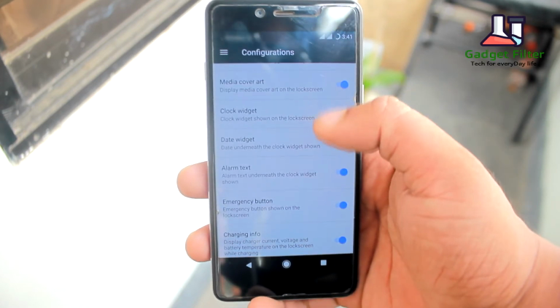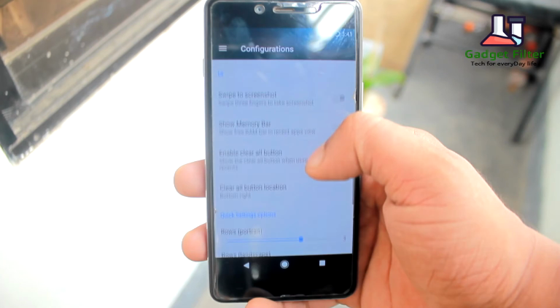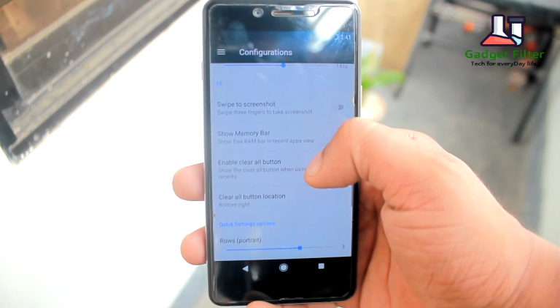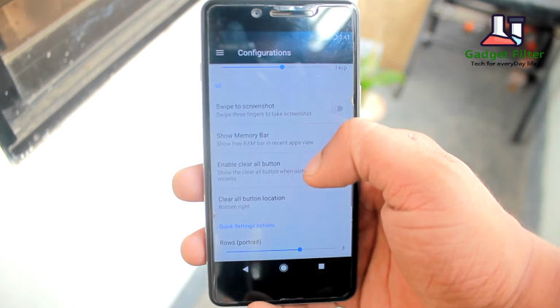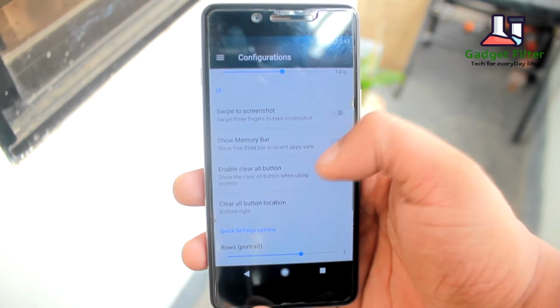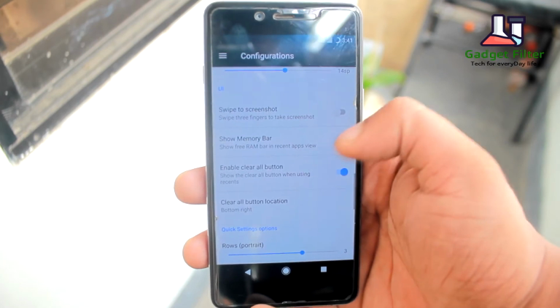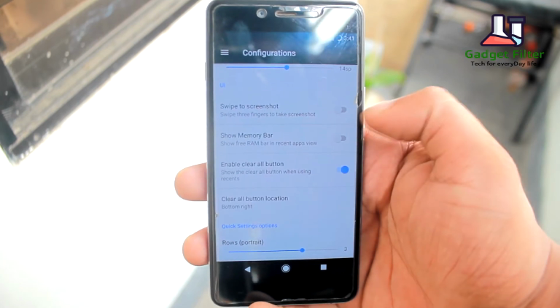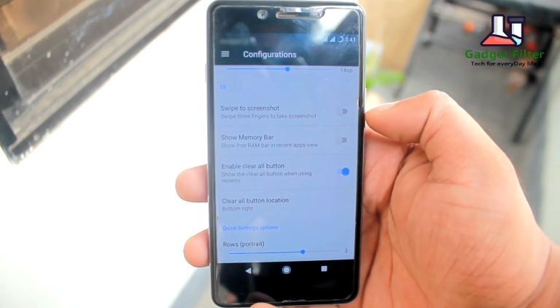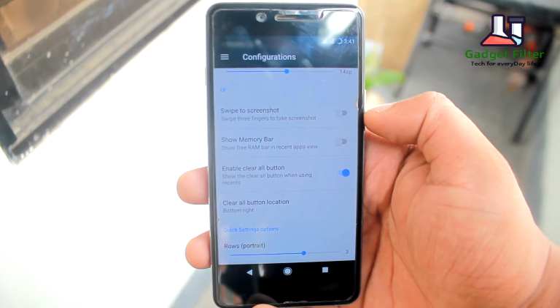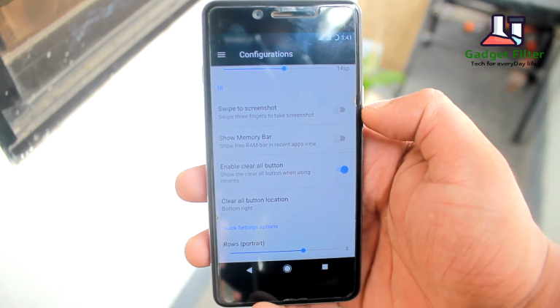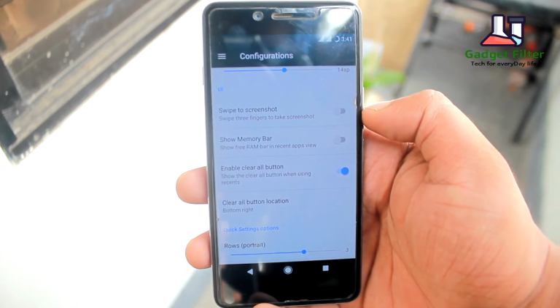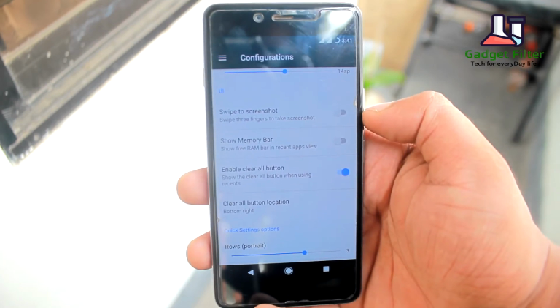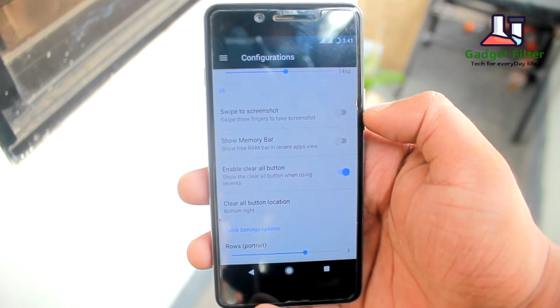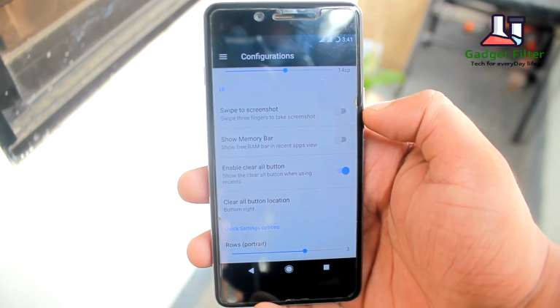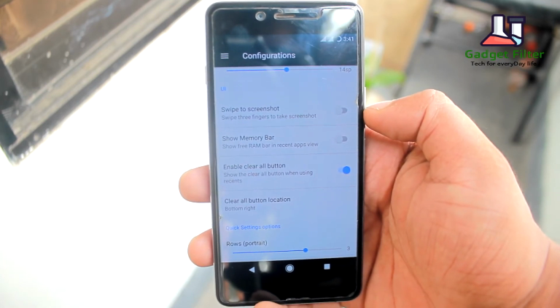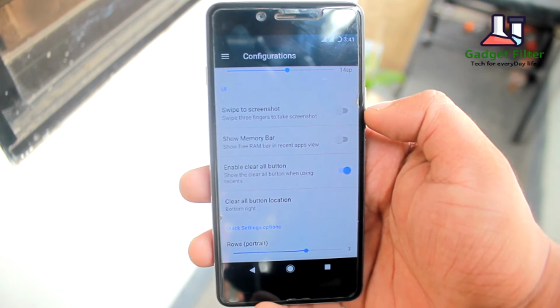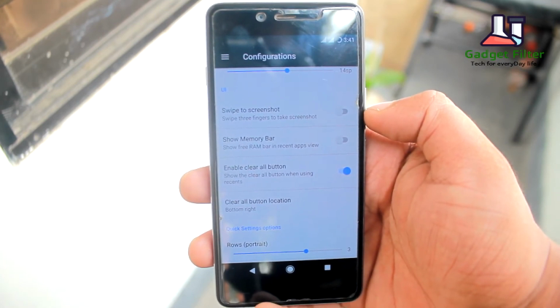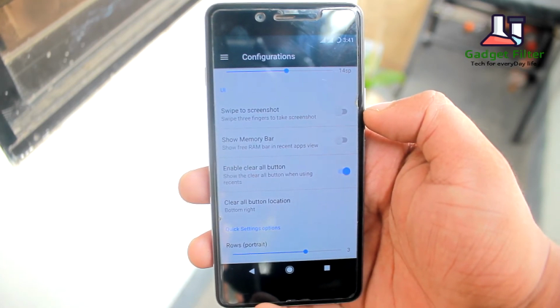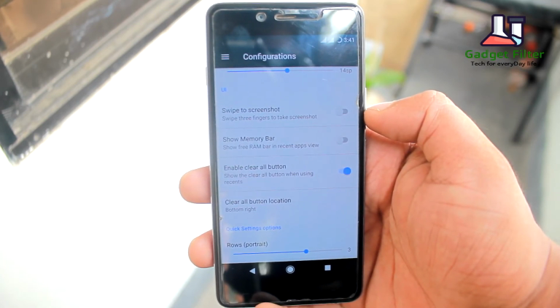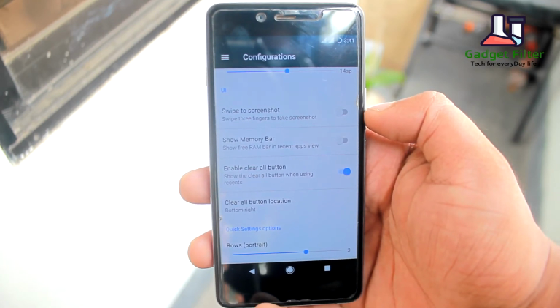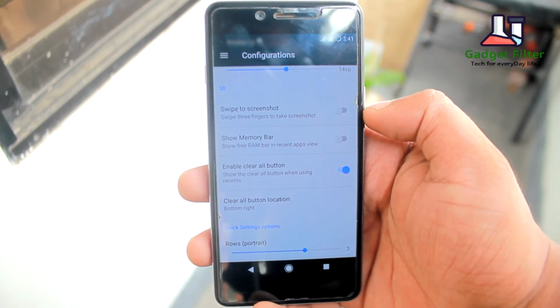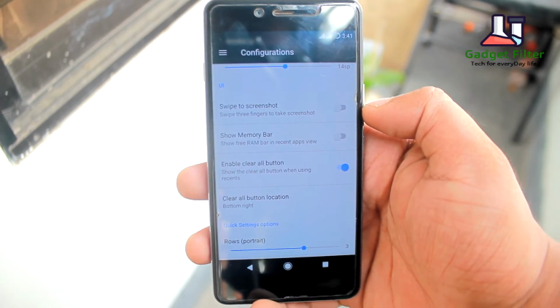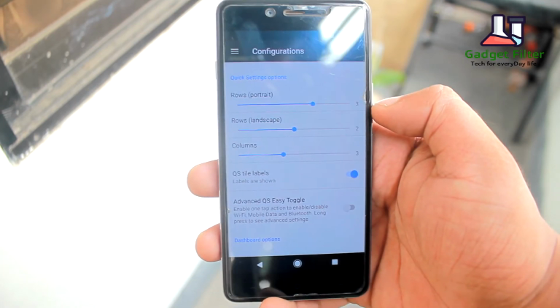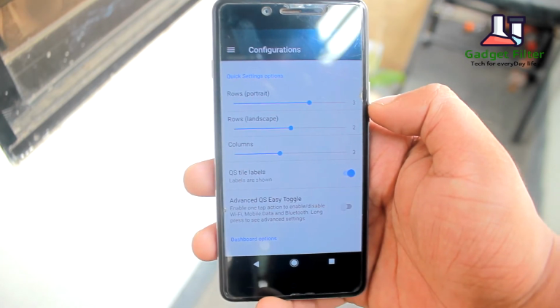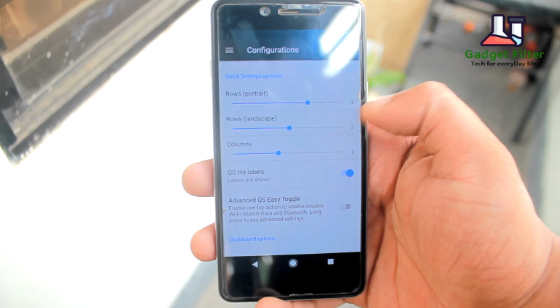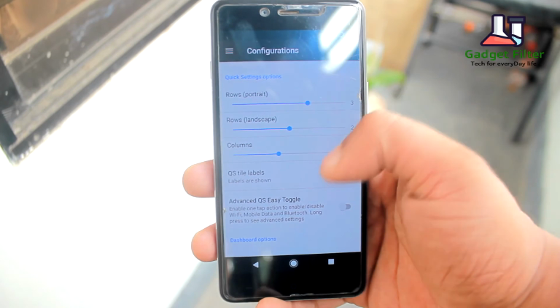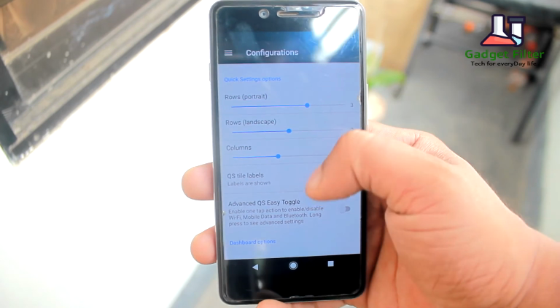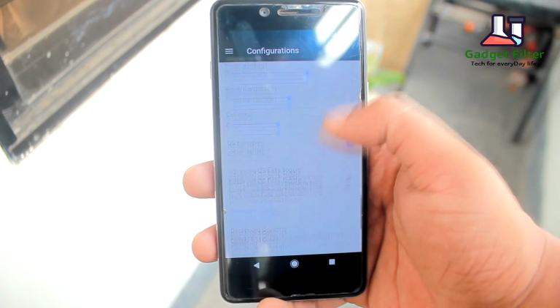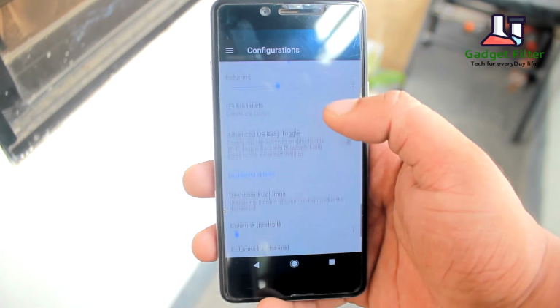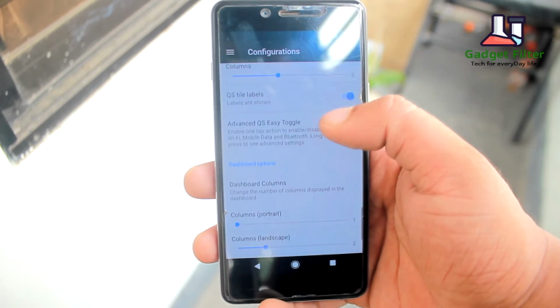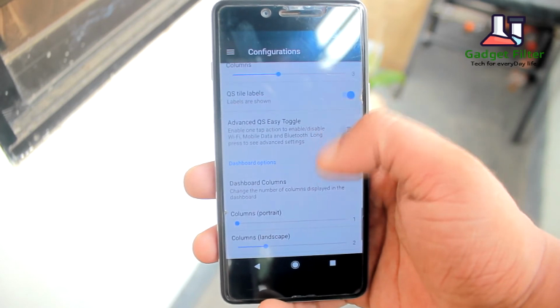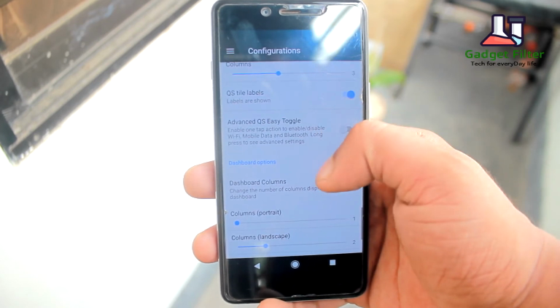Then there is UI, where you will find swipe to screenshot, show memory bar, and you can customize the quick dashboard.